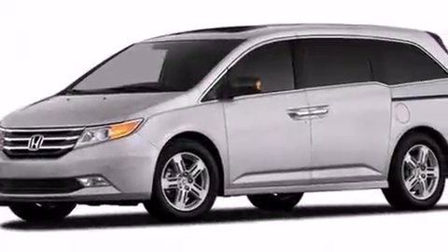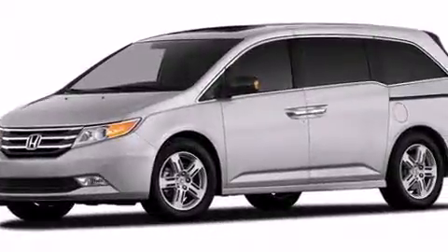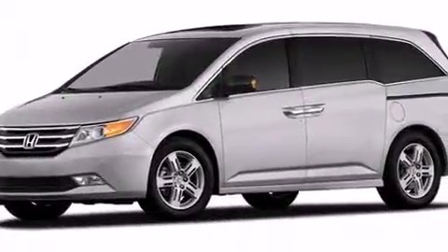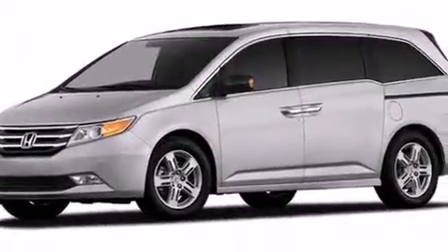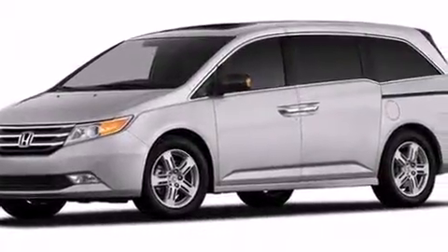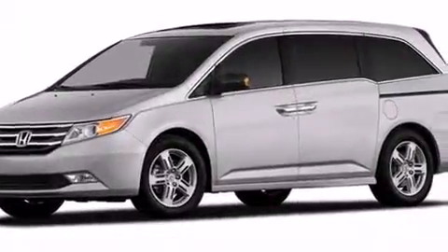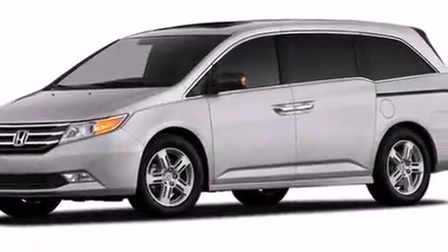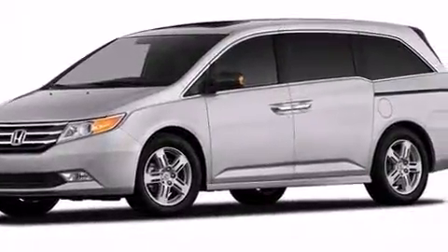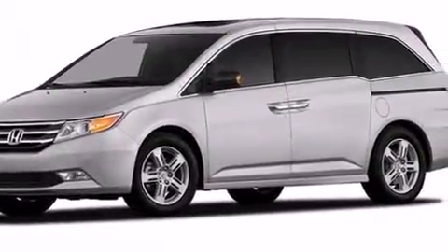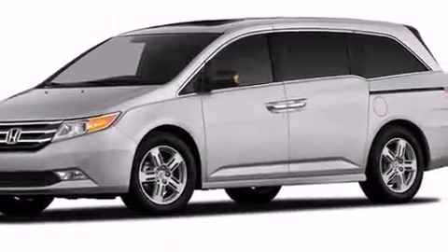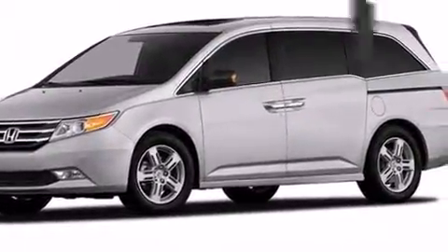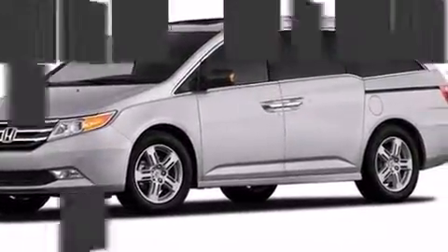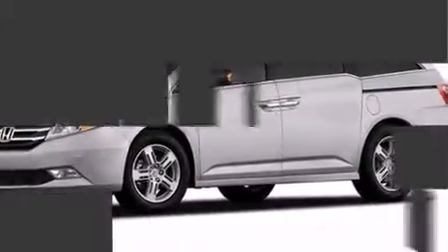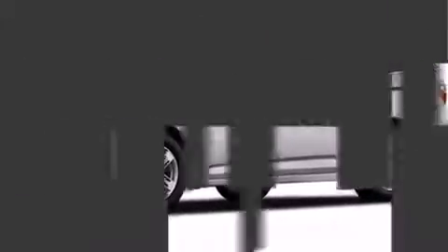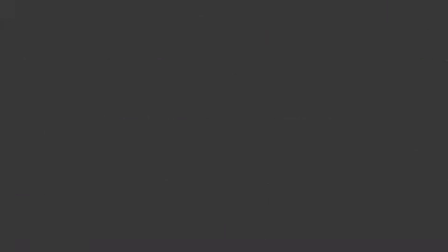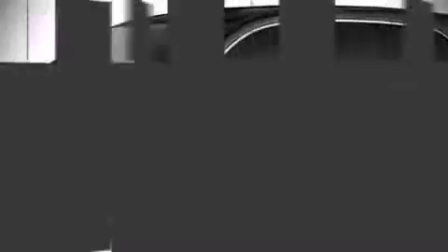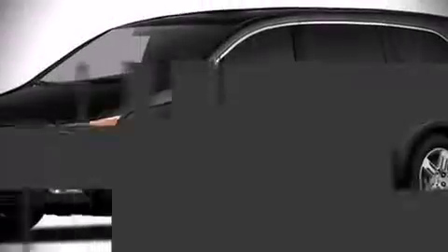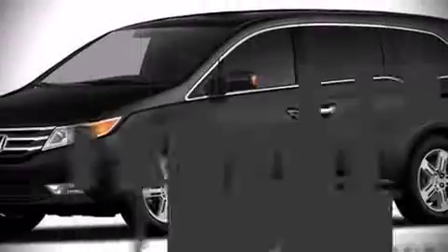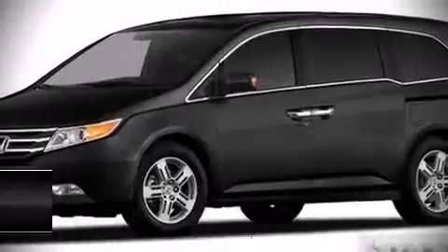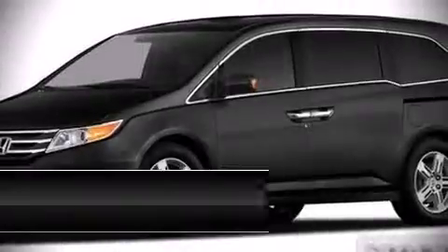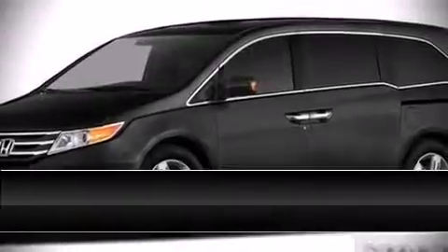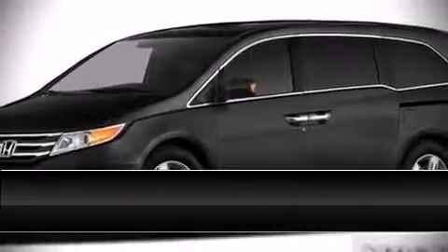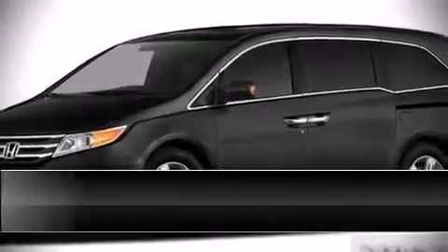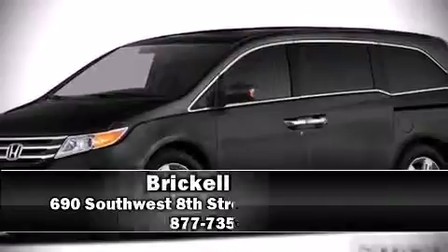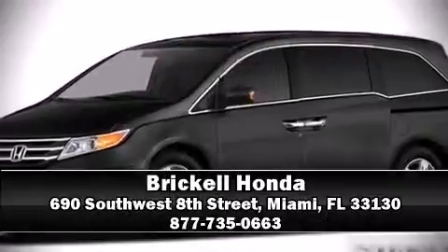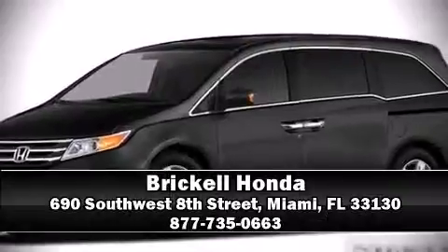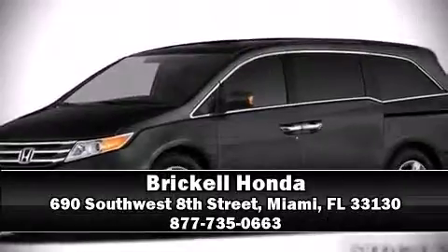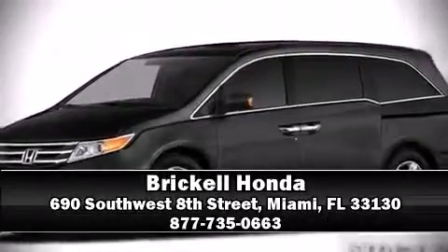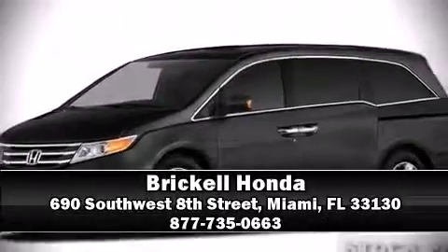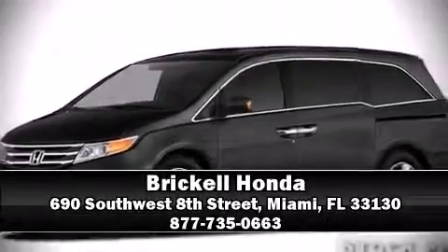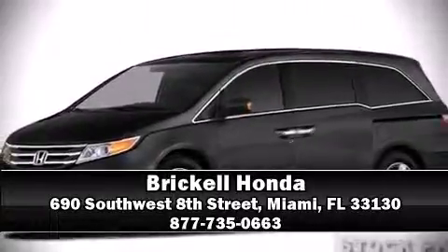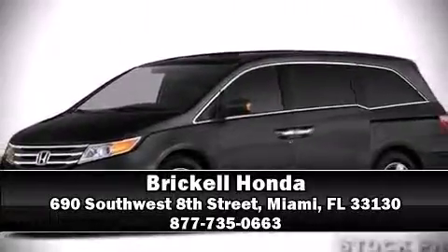You'll see better when backing up thanks to rear park assist, which watches out for obstacles behind your vehicle. Stop by our dealership or give us a call for more information.